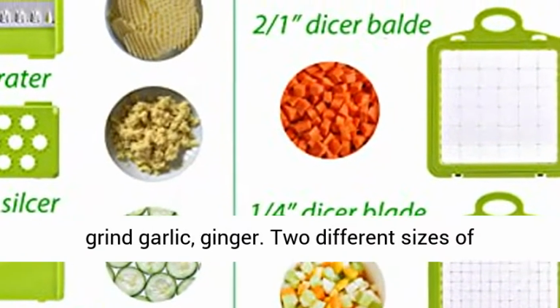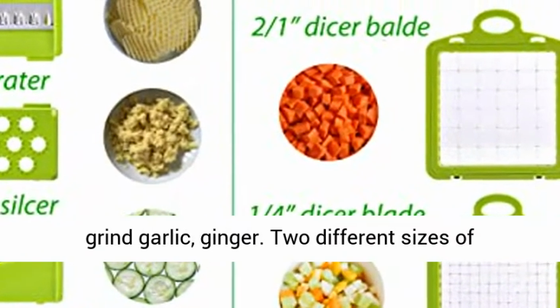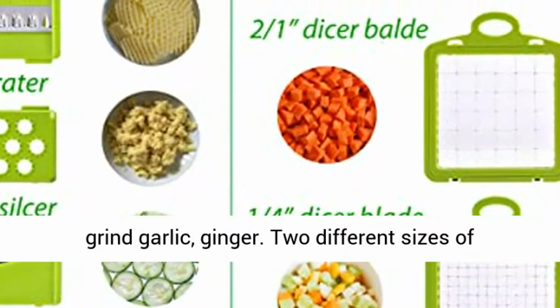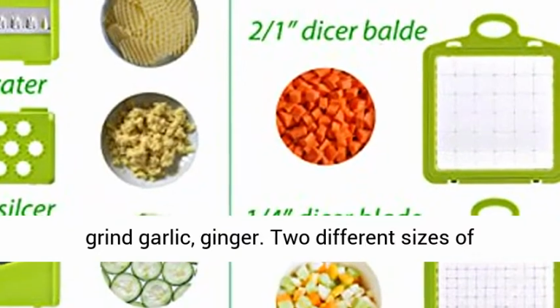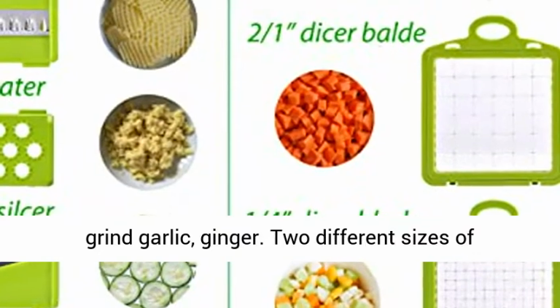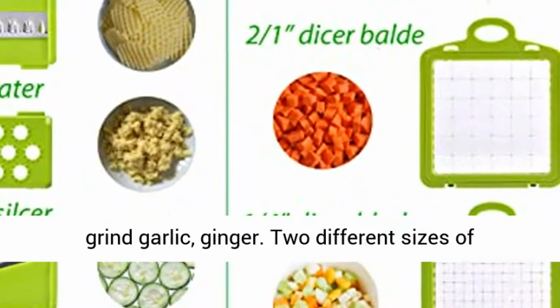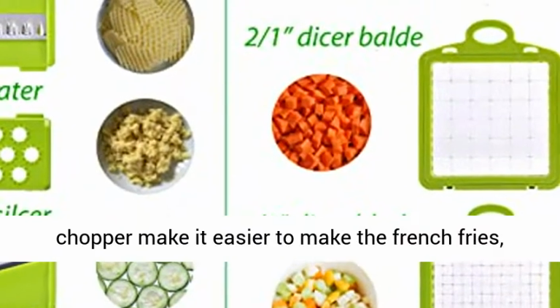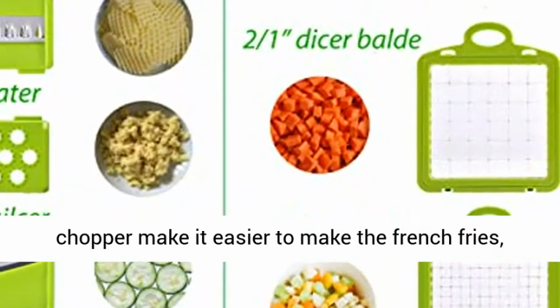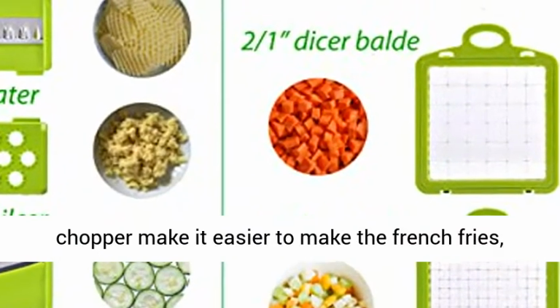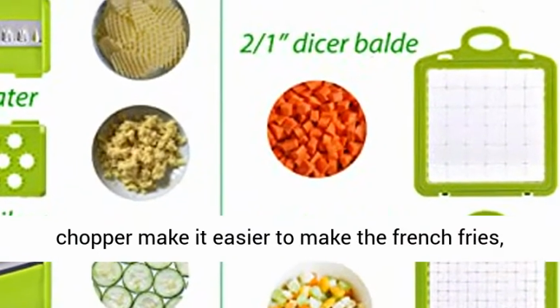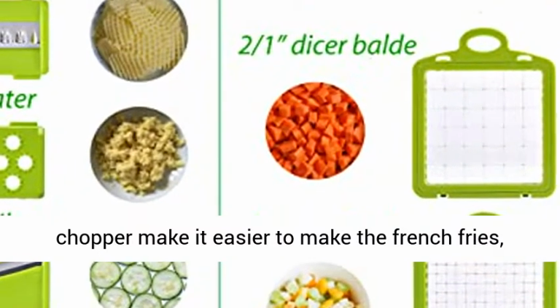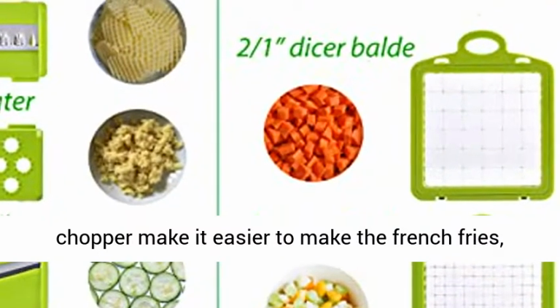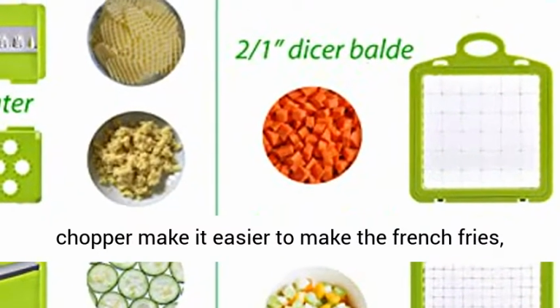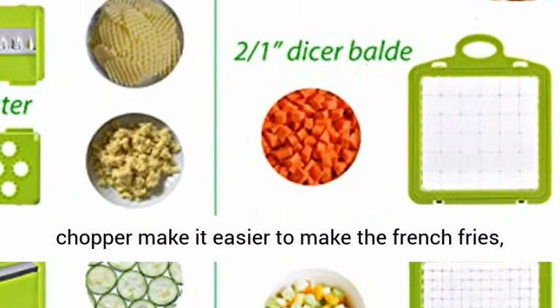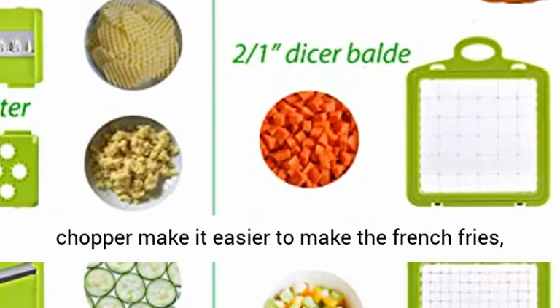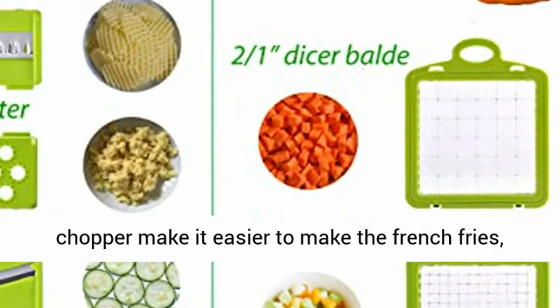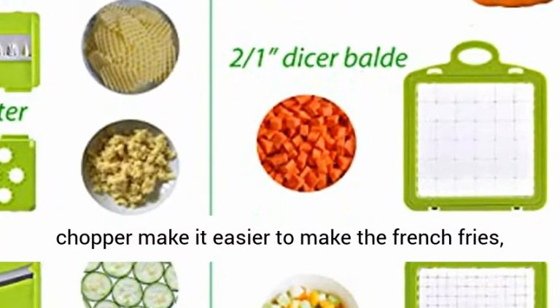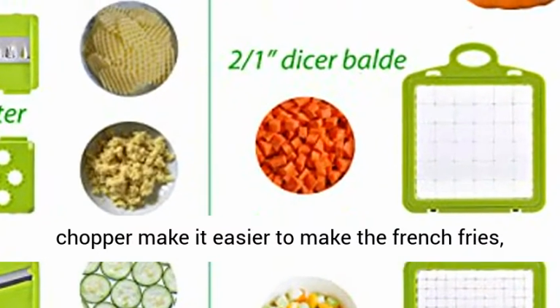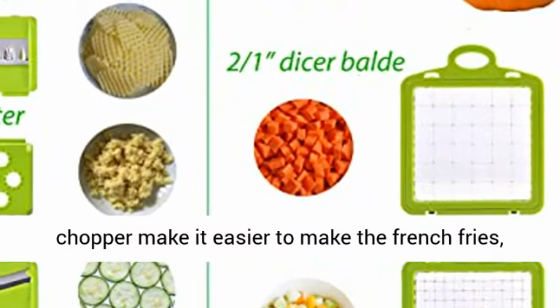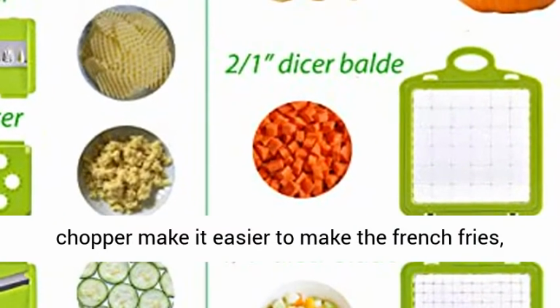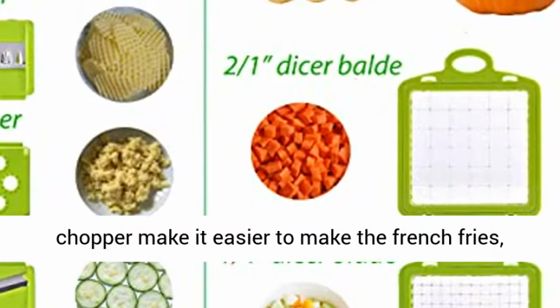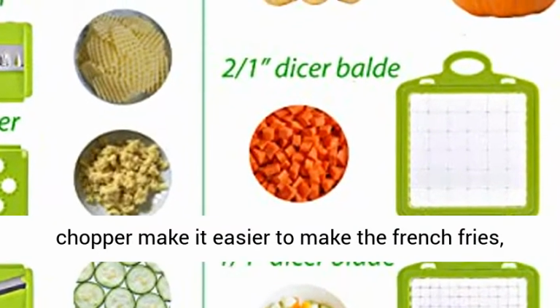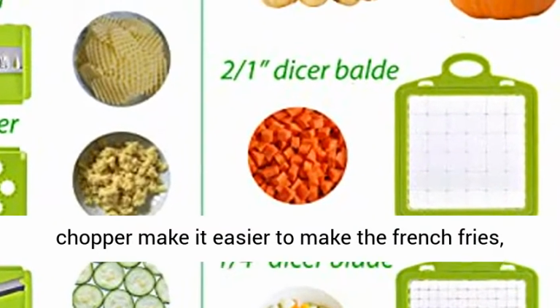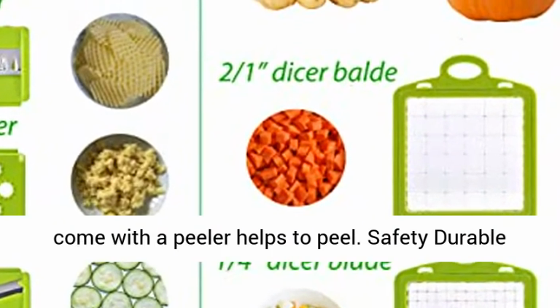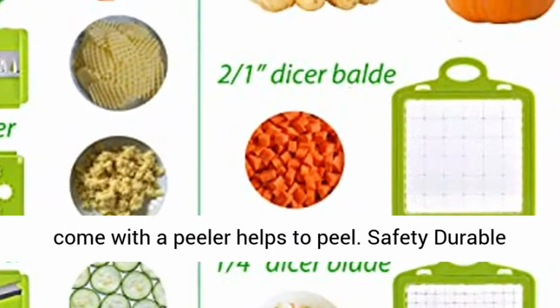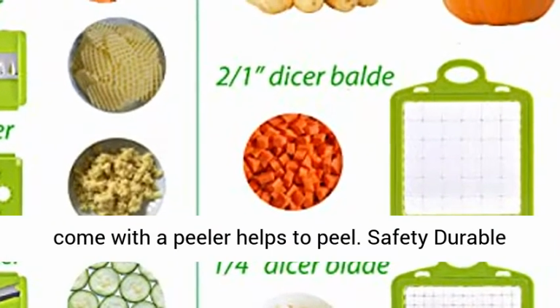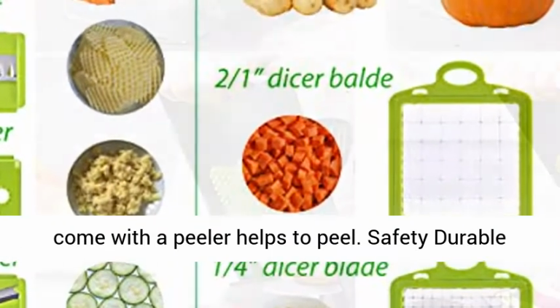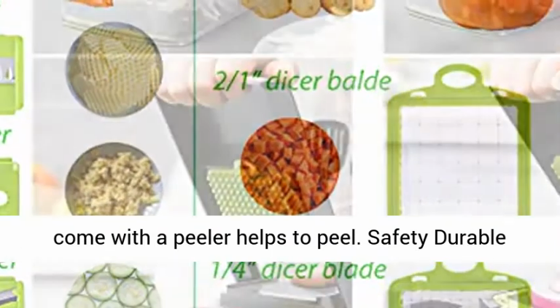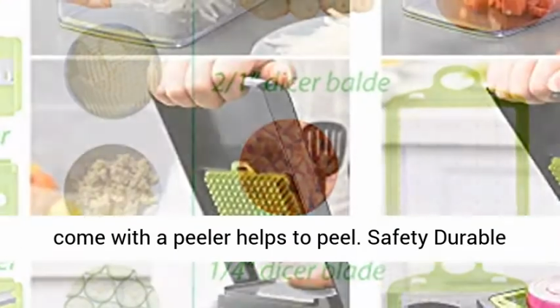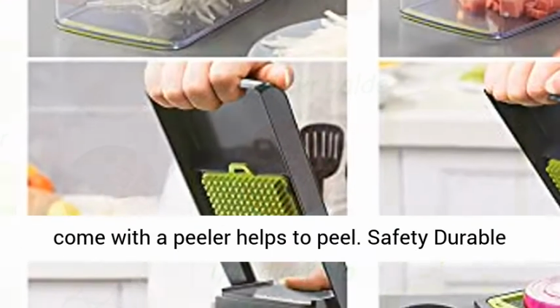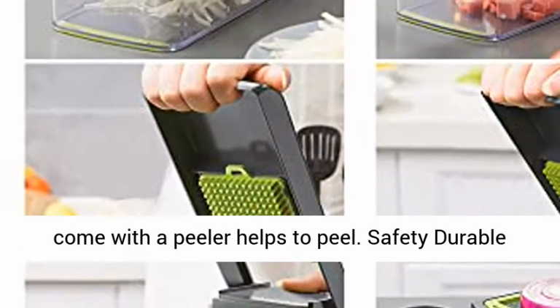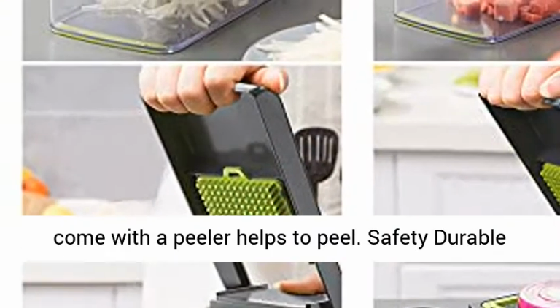Two different sizes of chopper make it easier to make french fries. It also comes with a peeler to help peel vegetables.